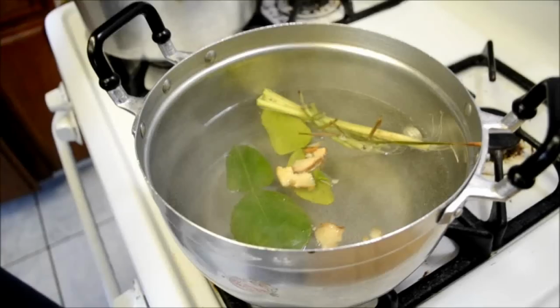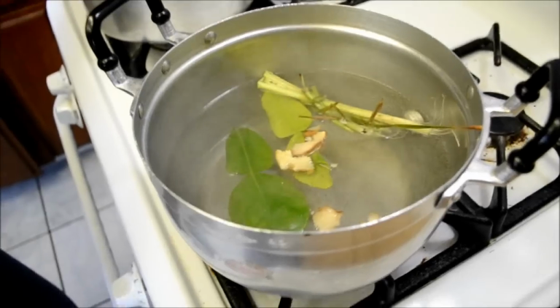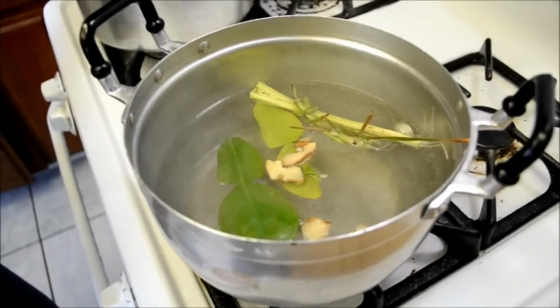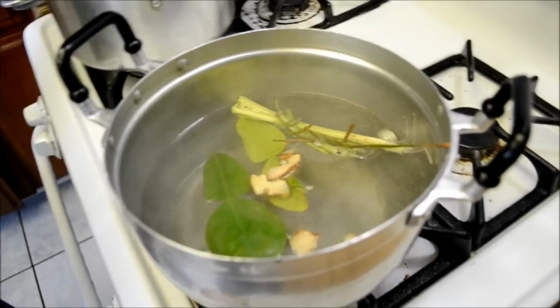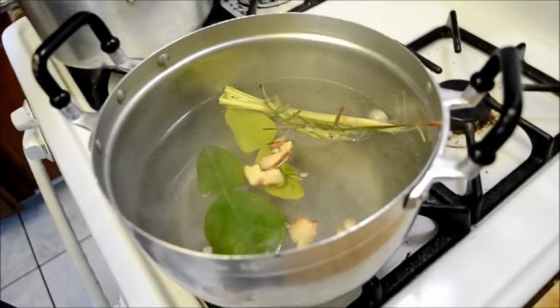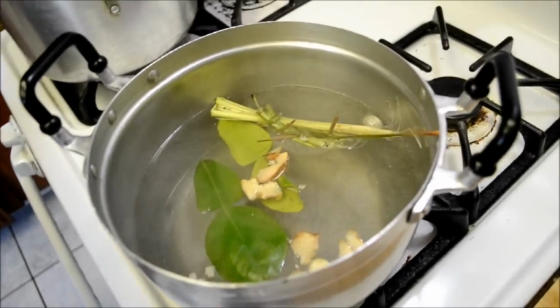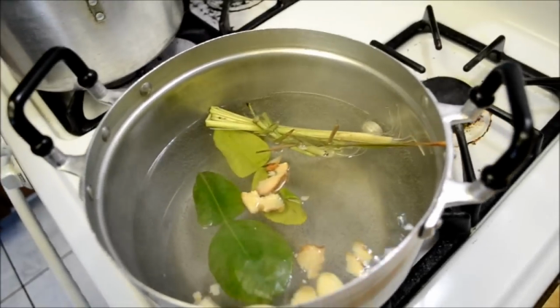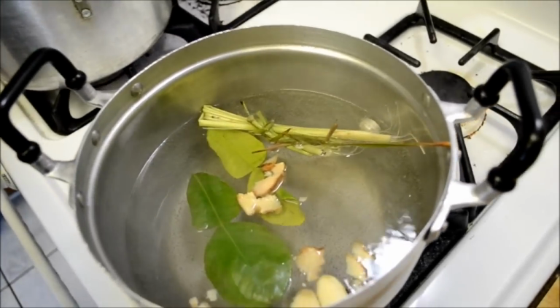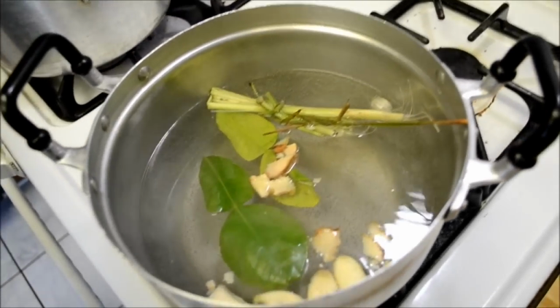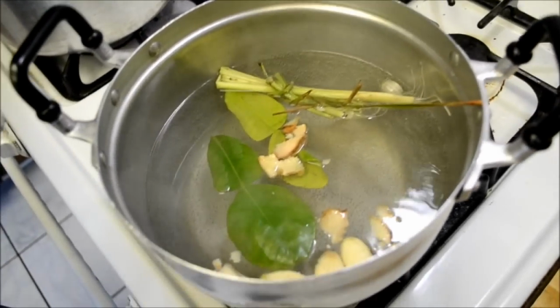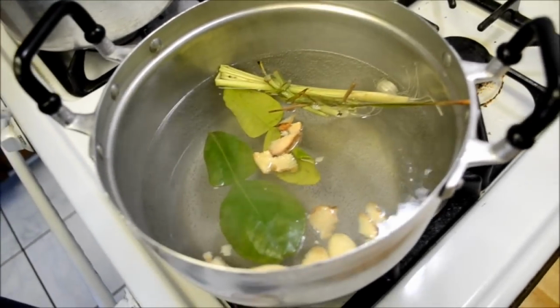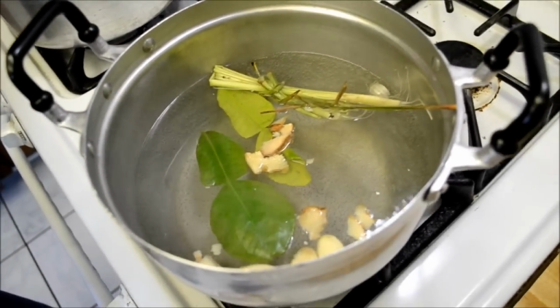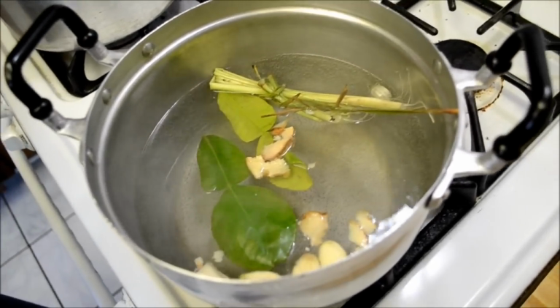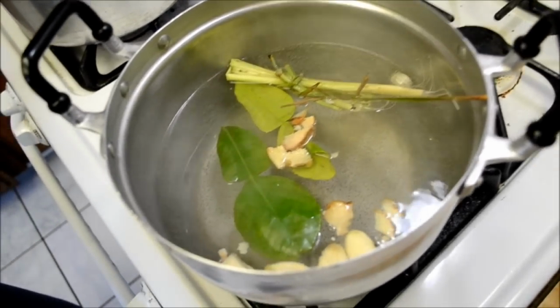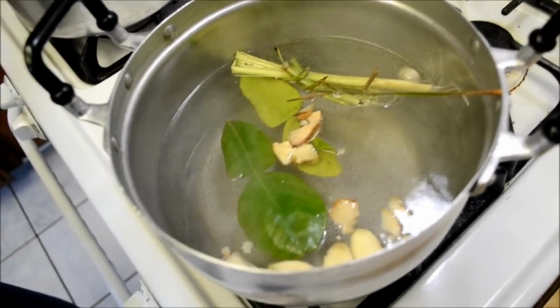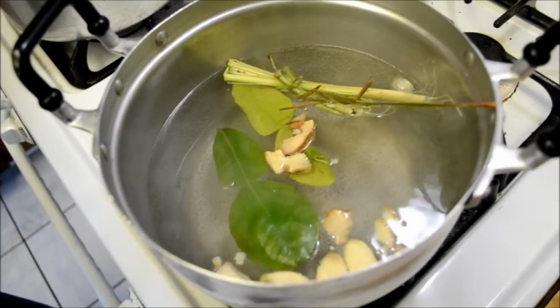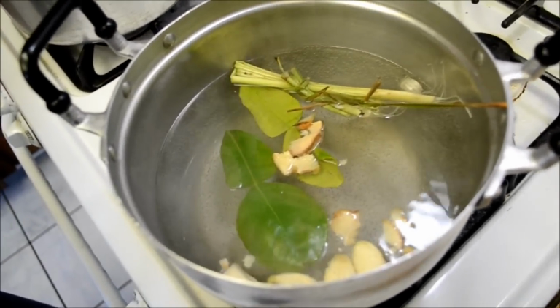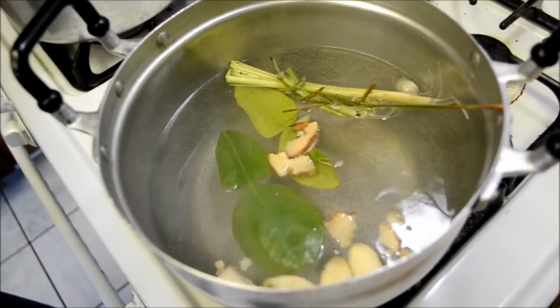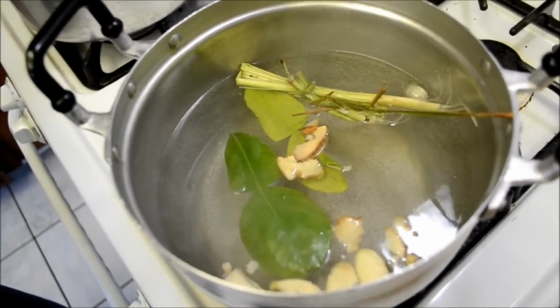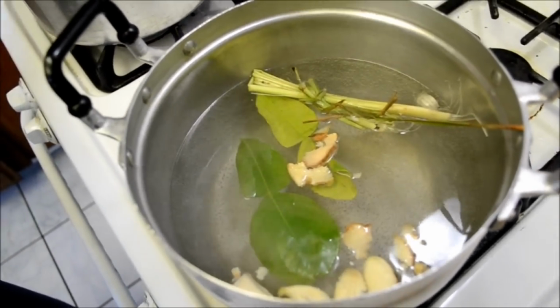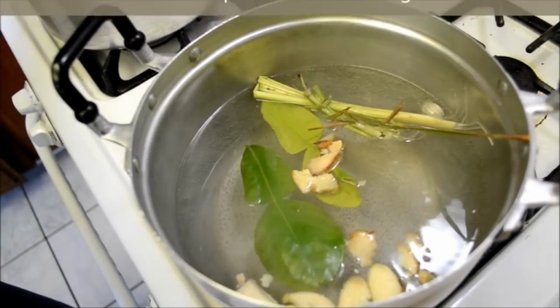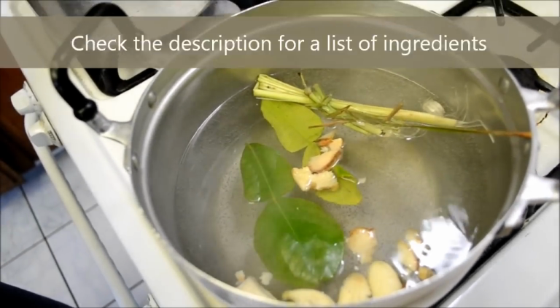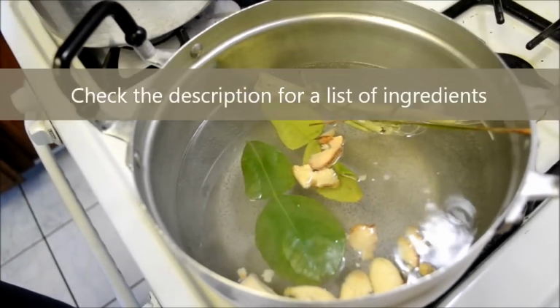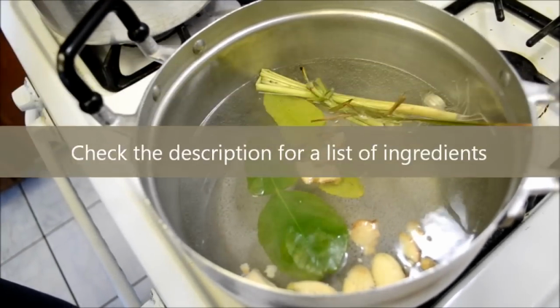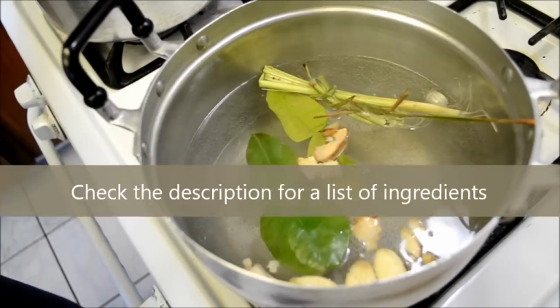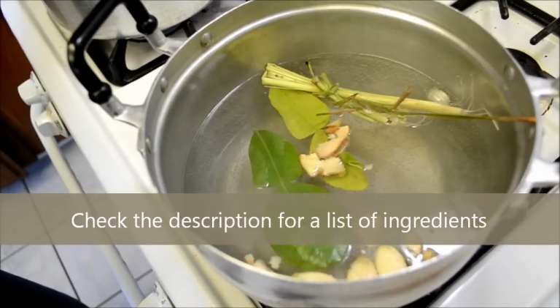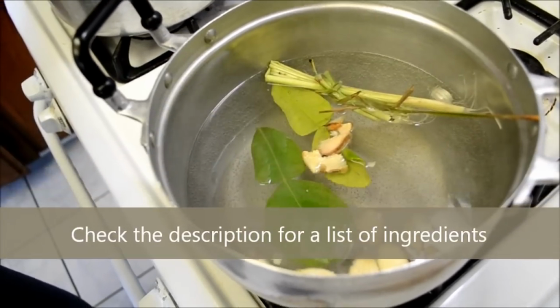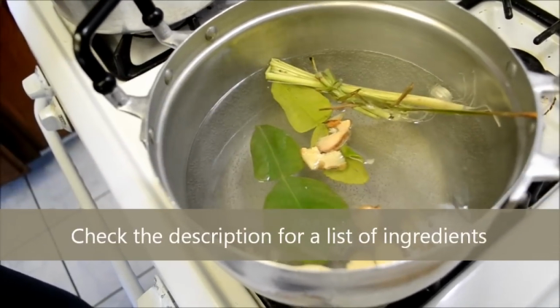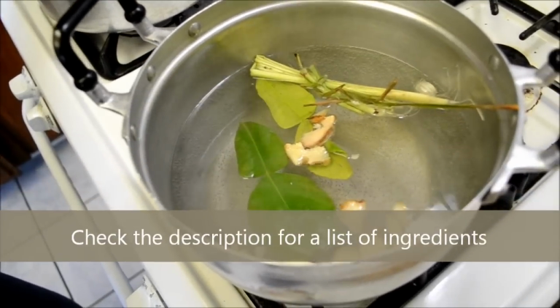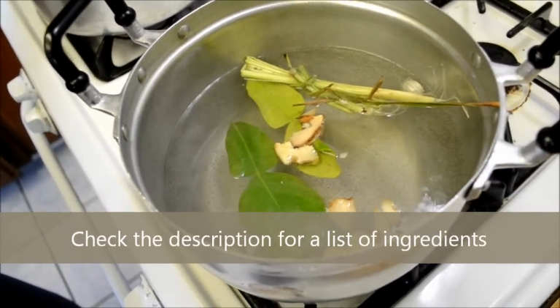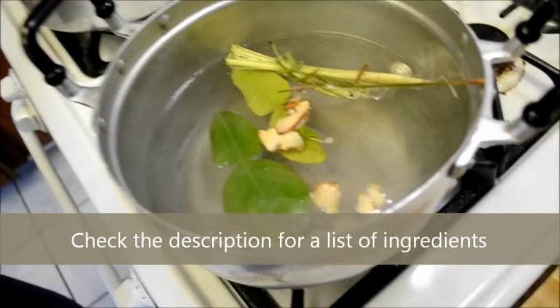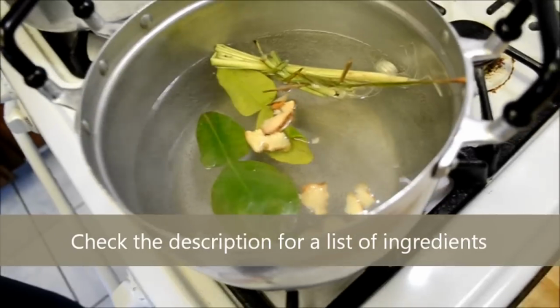All right, we're making slaw mun — slaw mun.